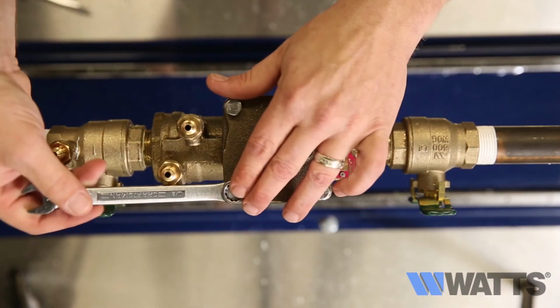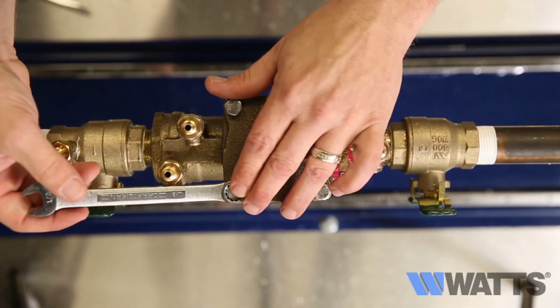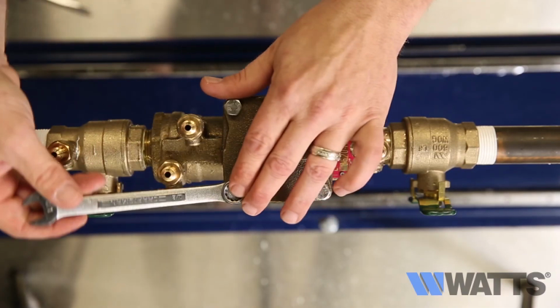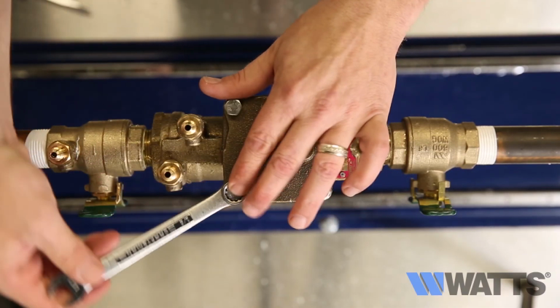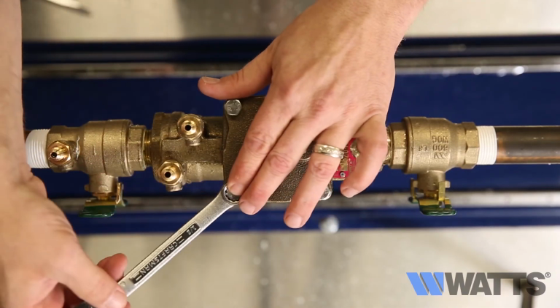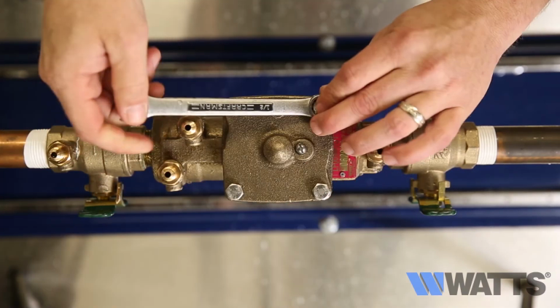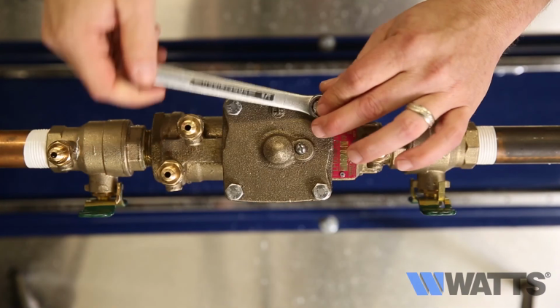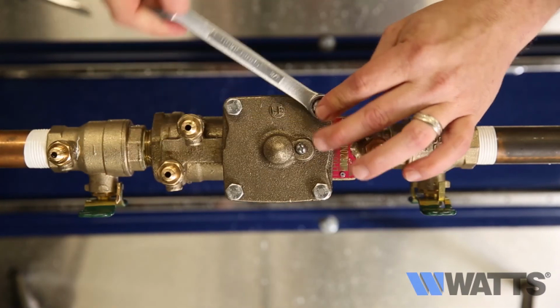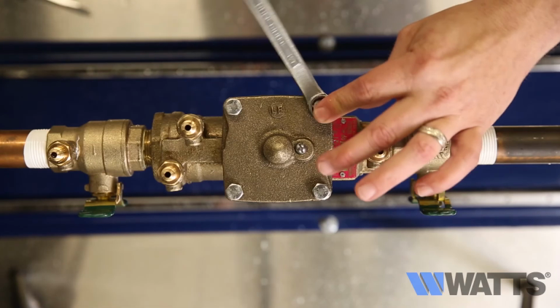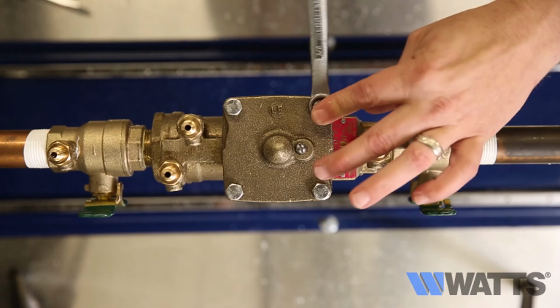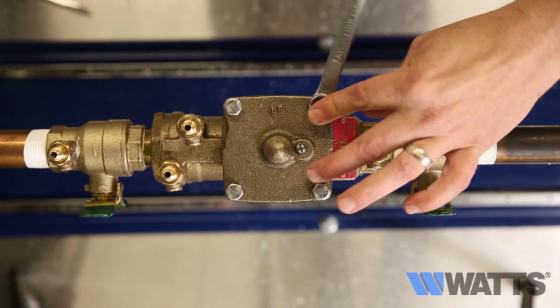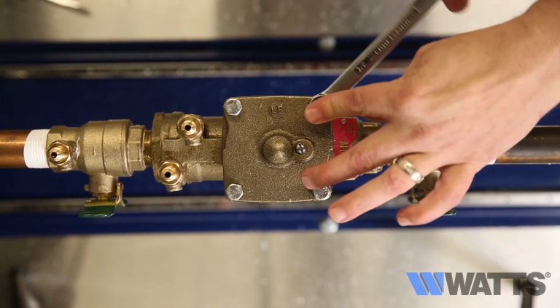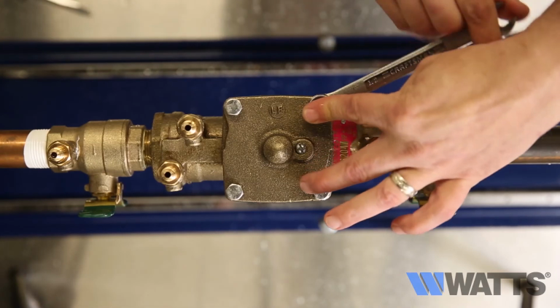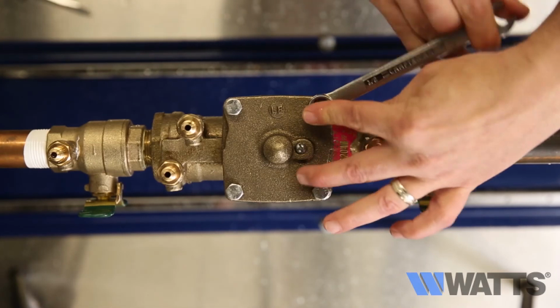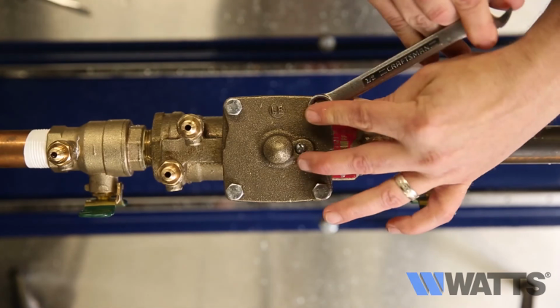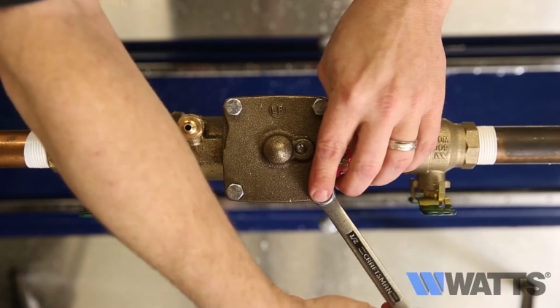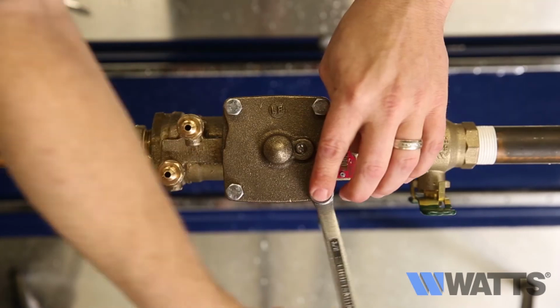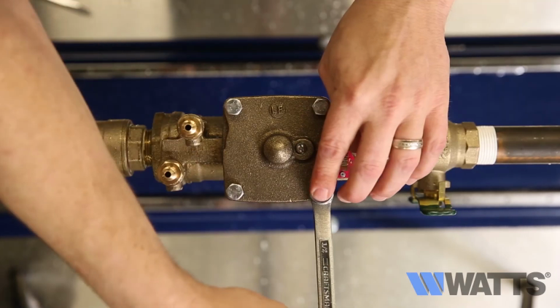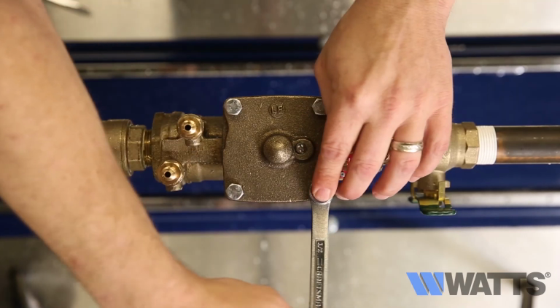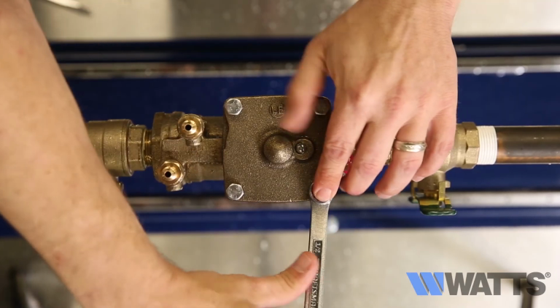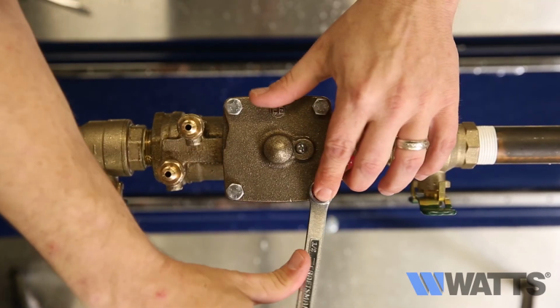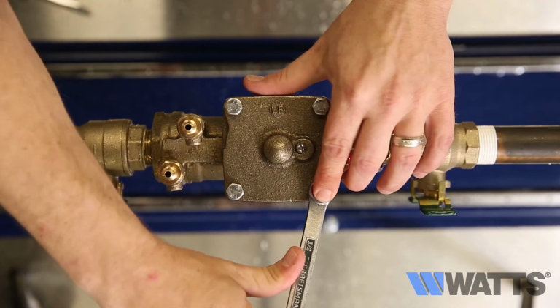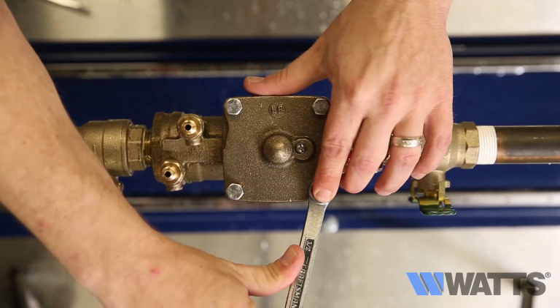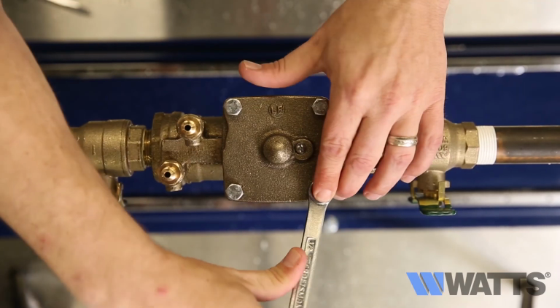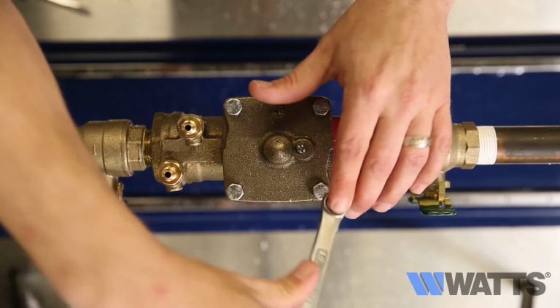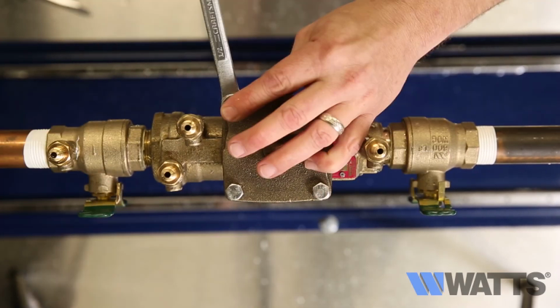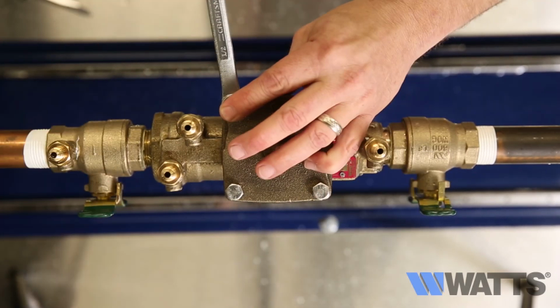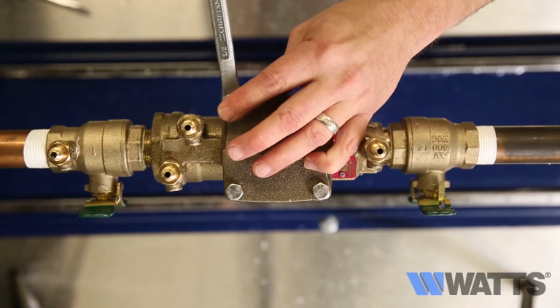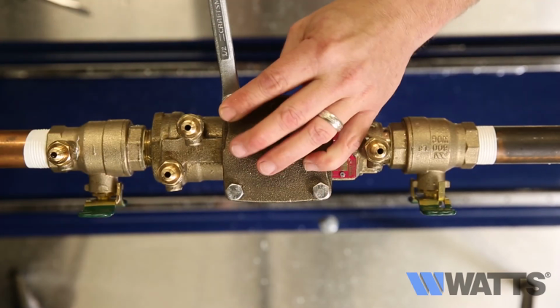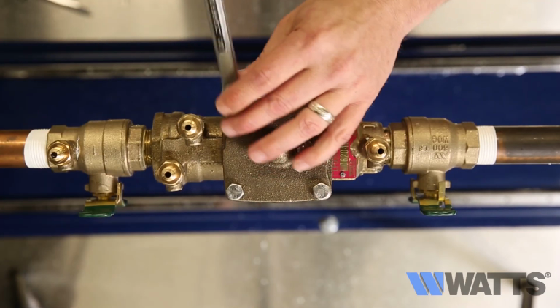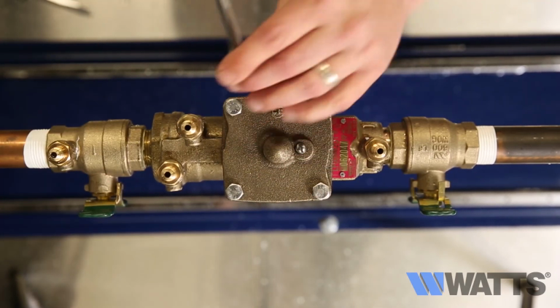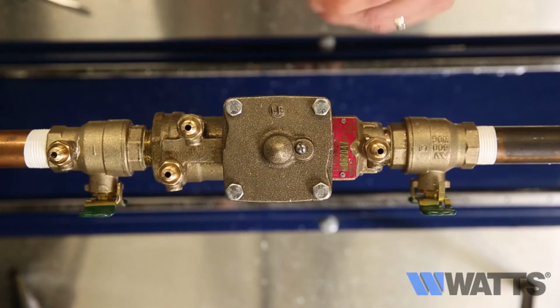Once reassembly has been completed, refer to the installation startup procedure to return the valve assembly to service.